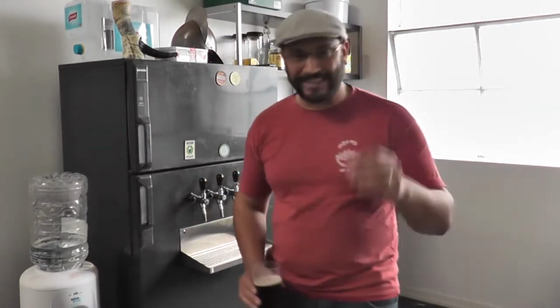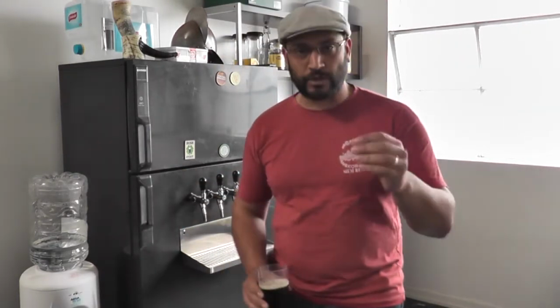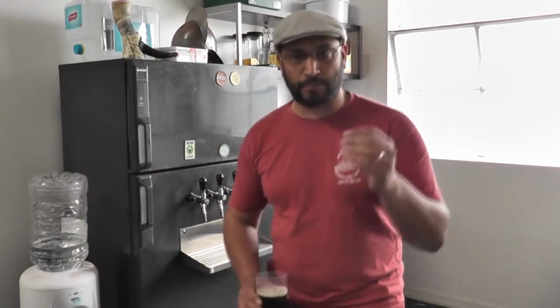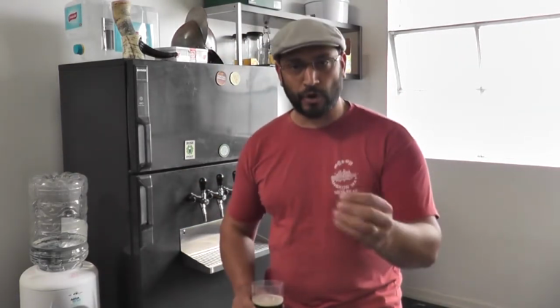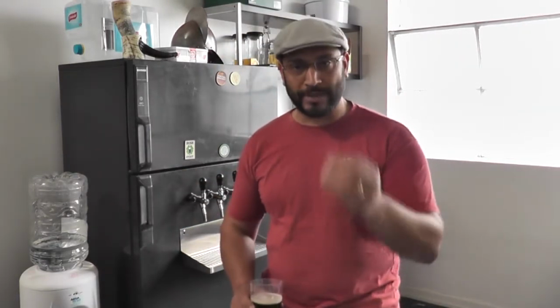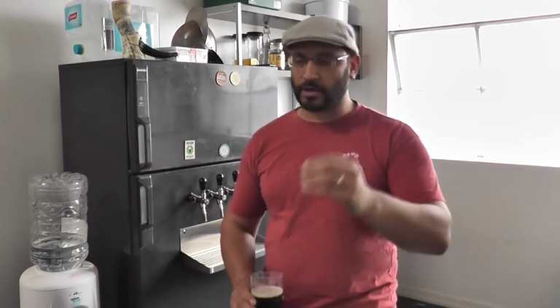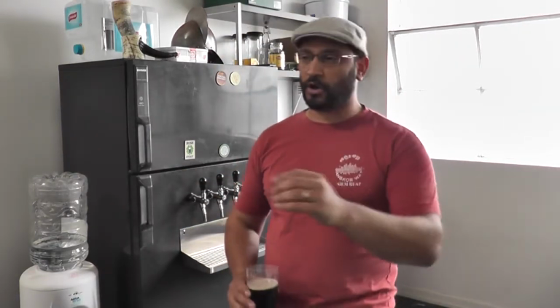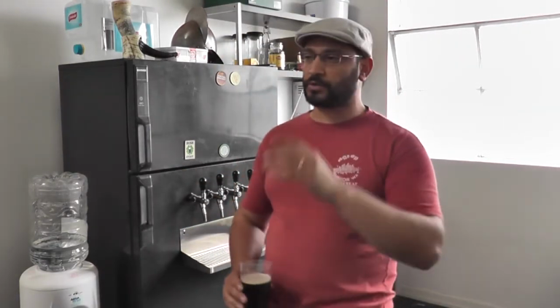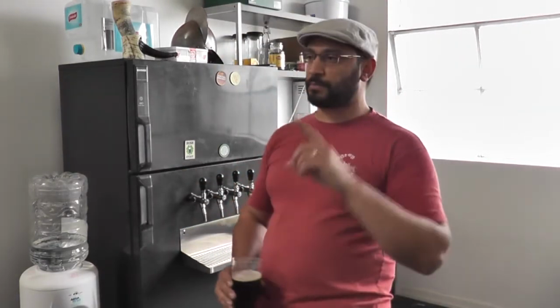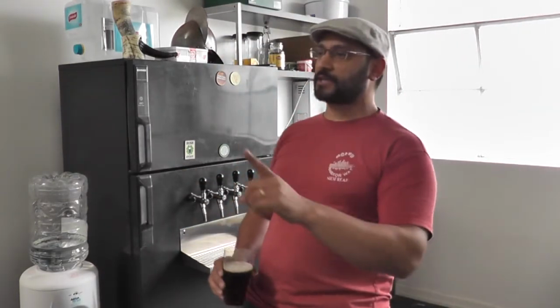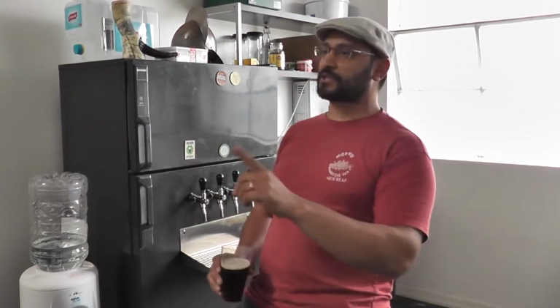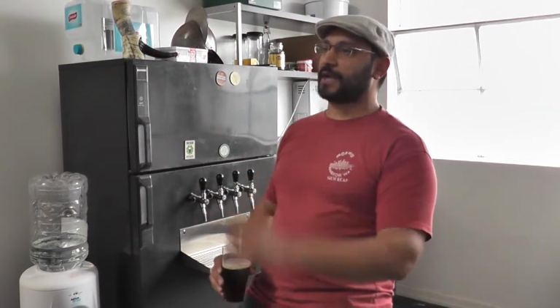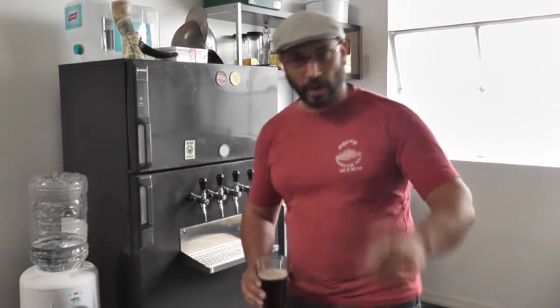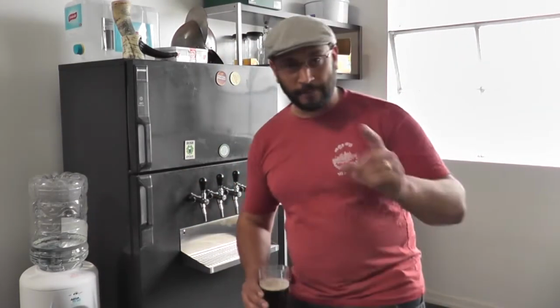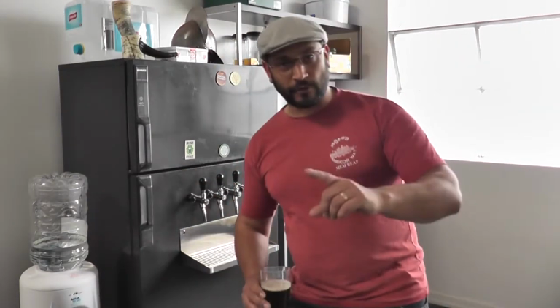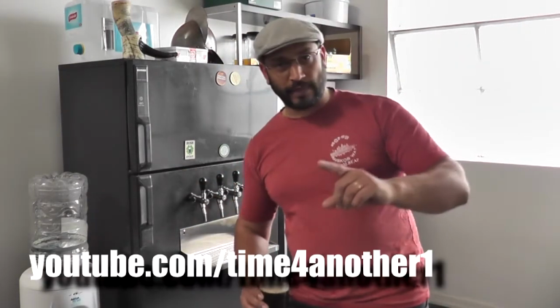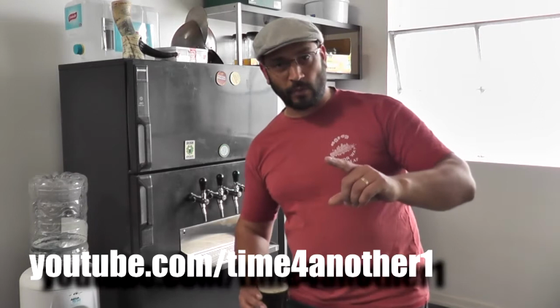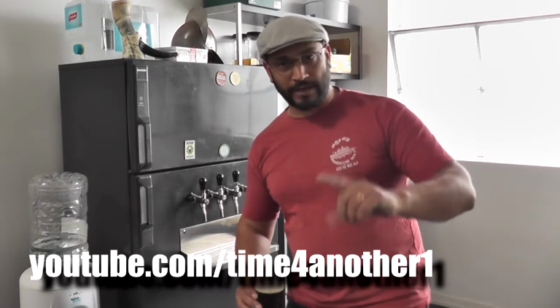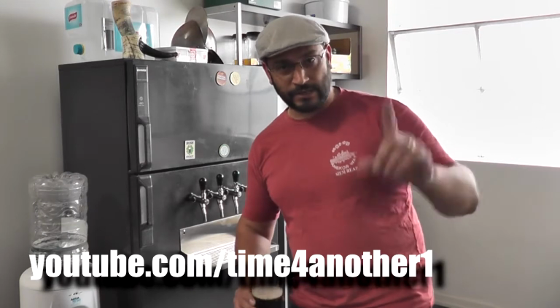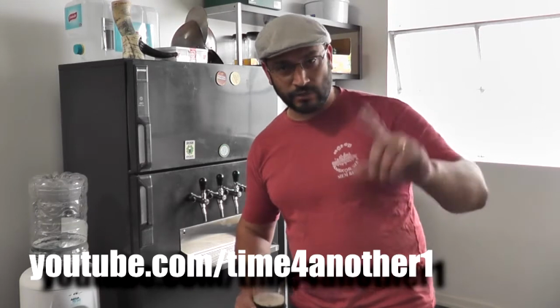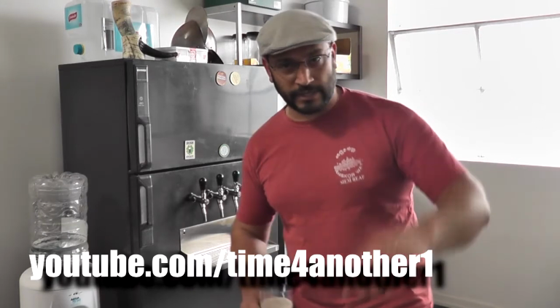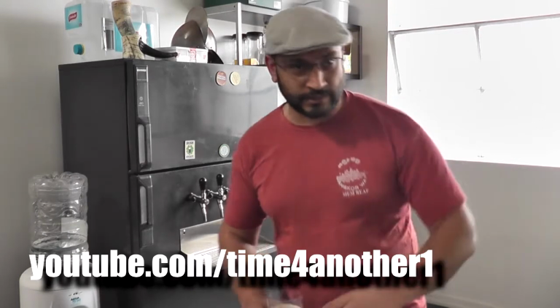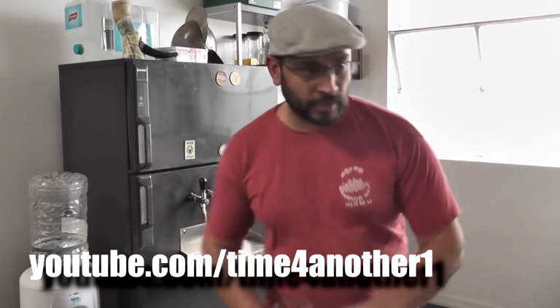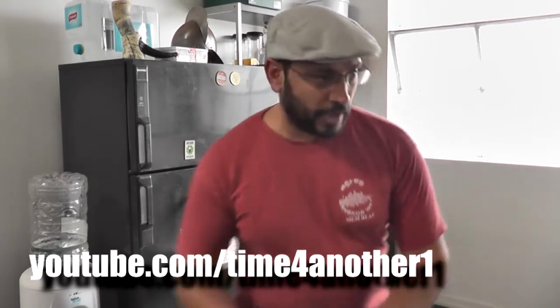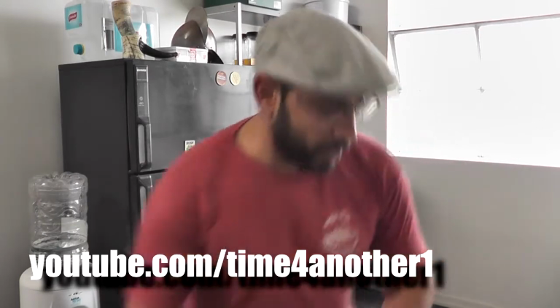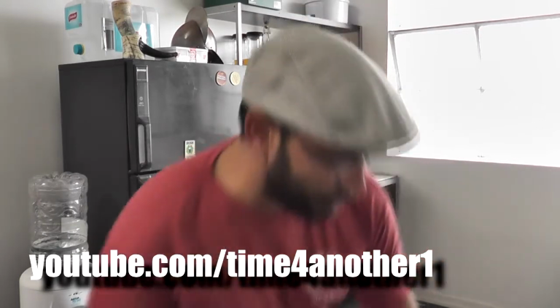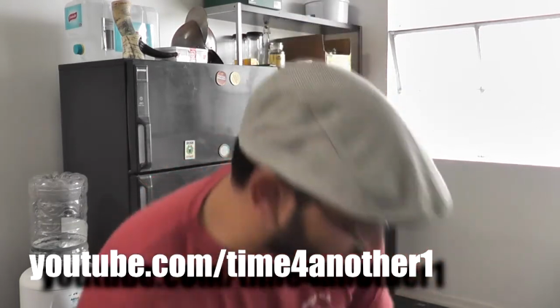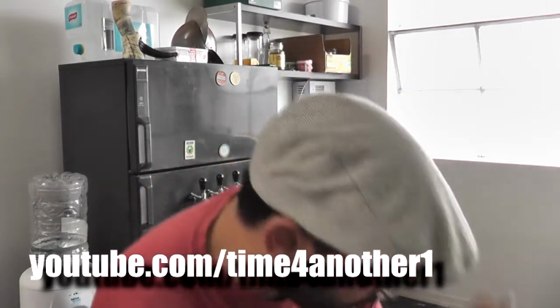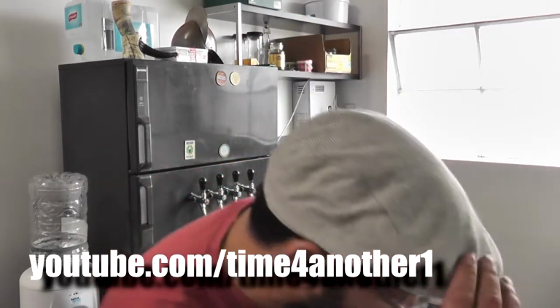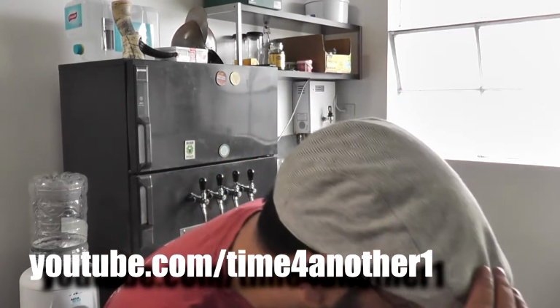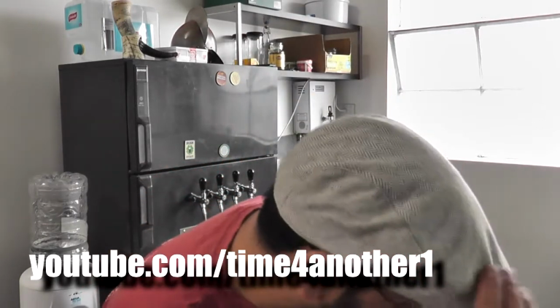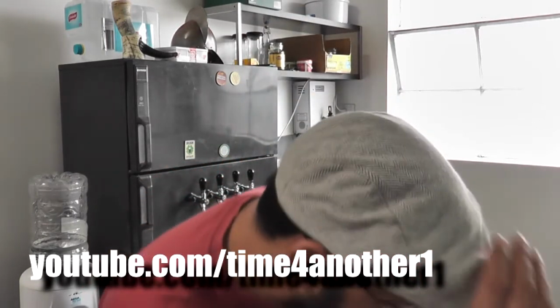The electricbrewery.com was a big inspiration site. Time for another one here in New Zealand.